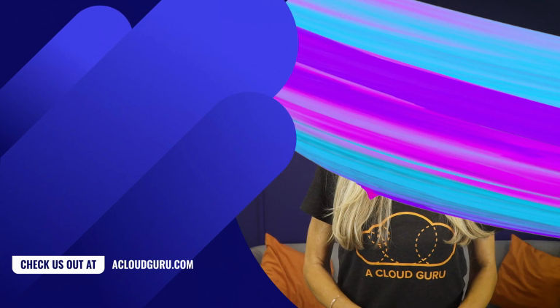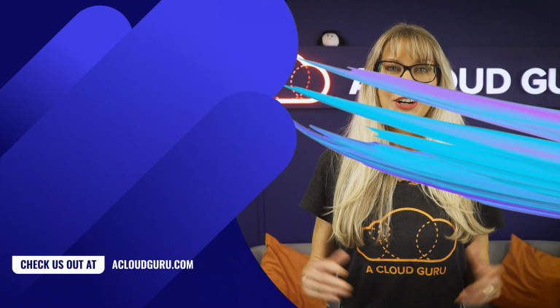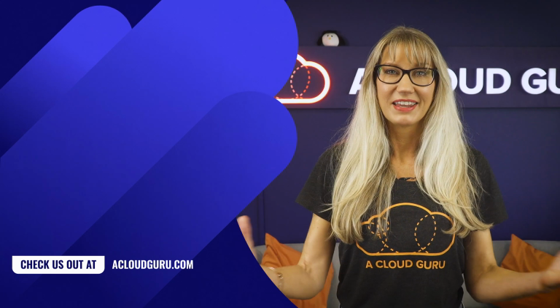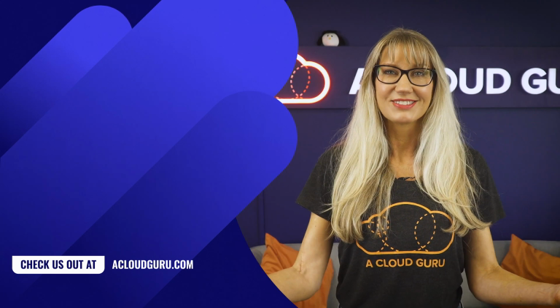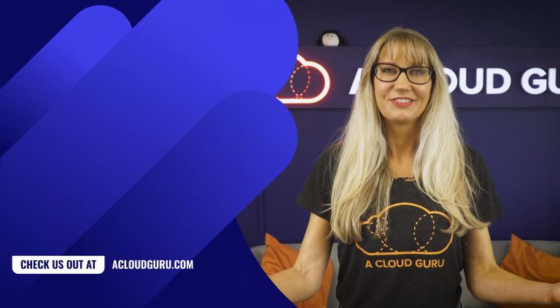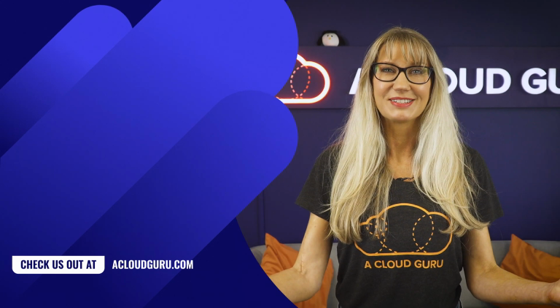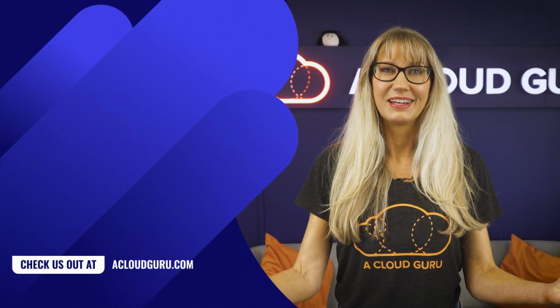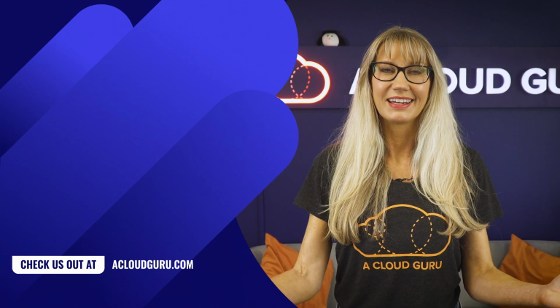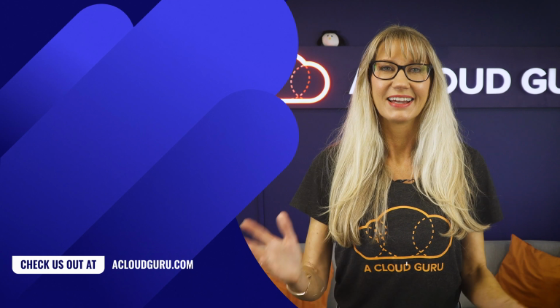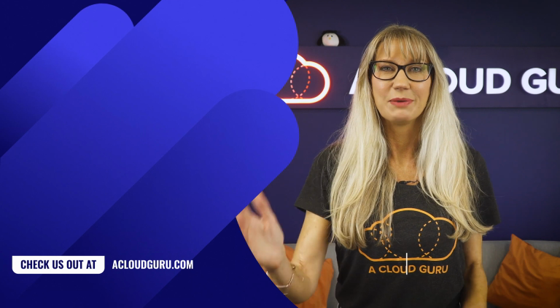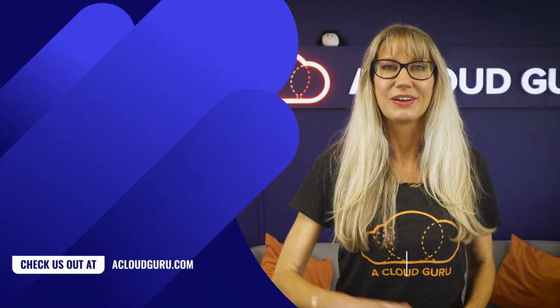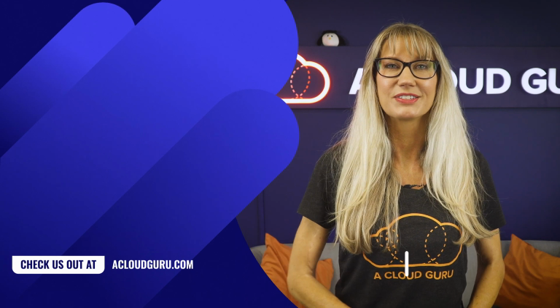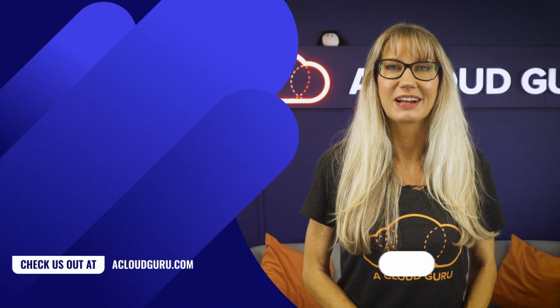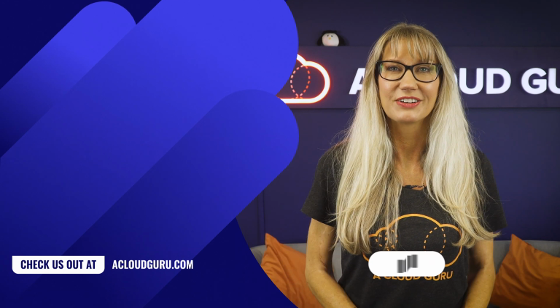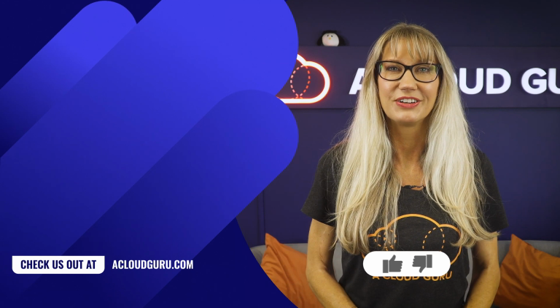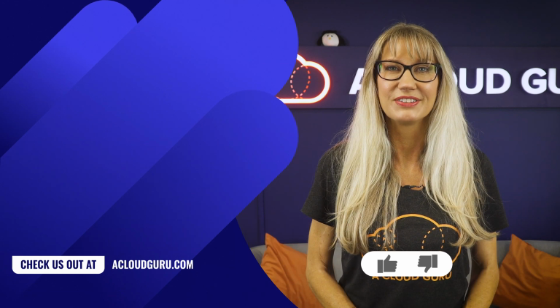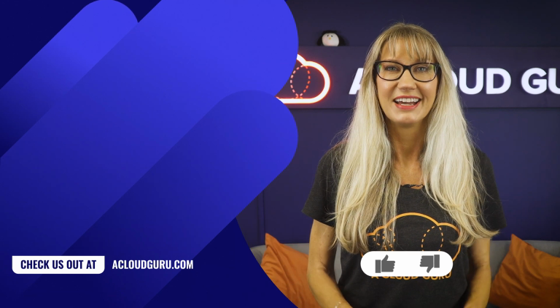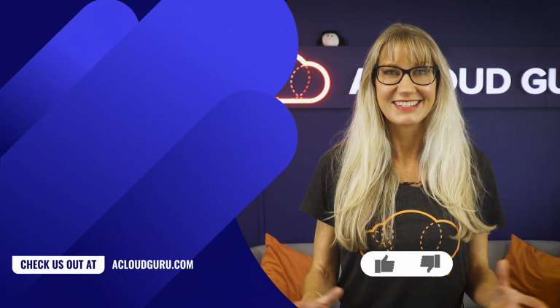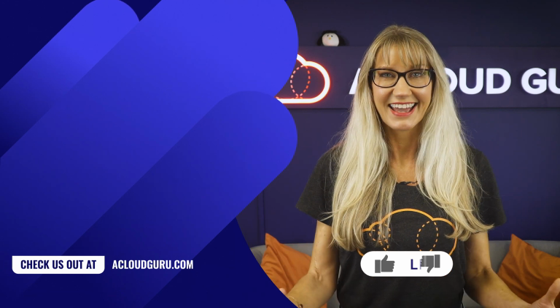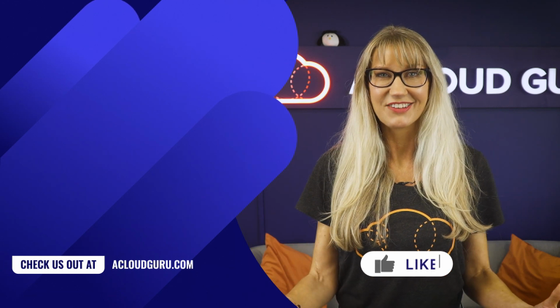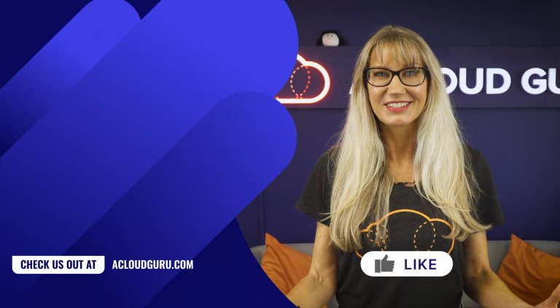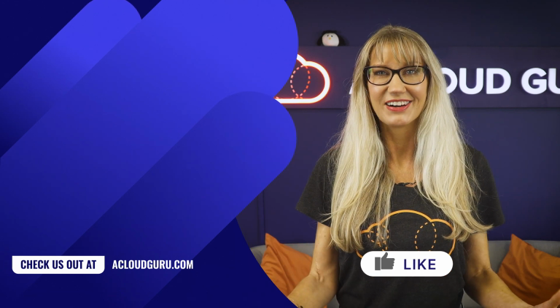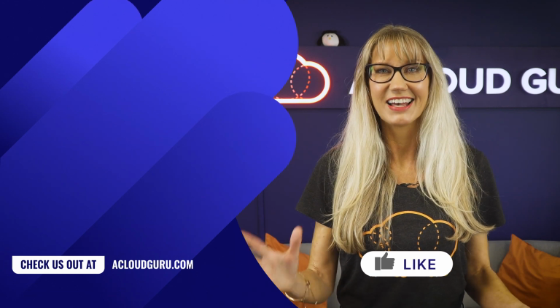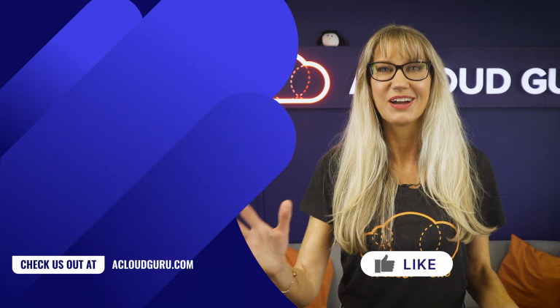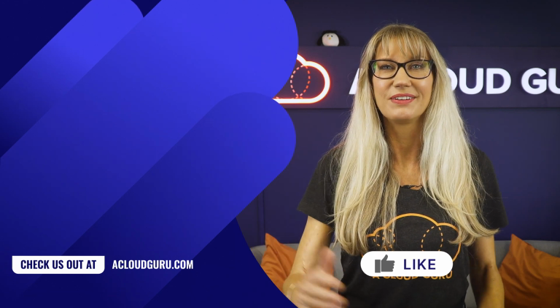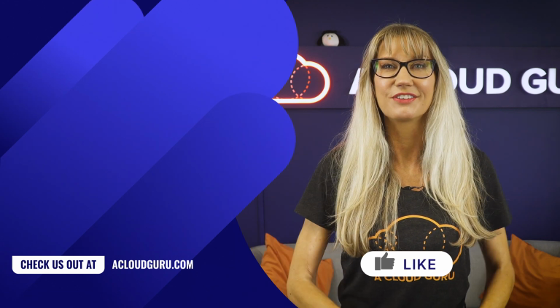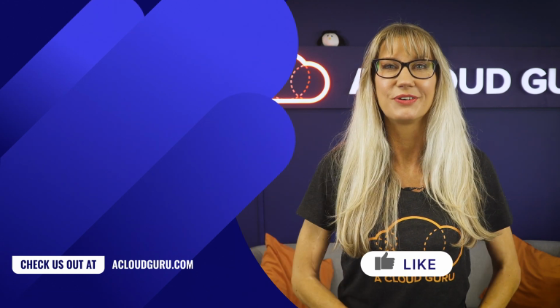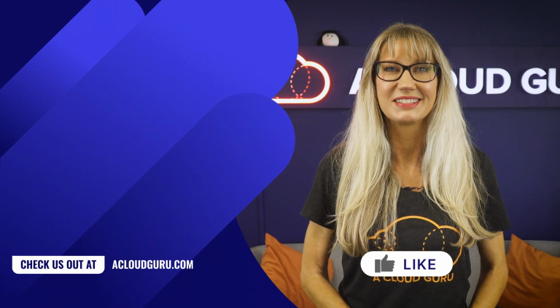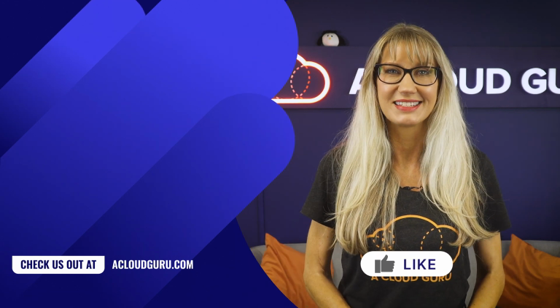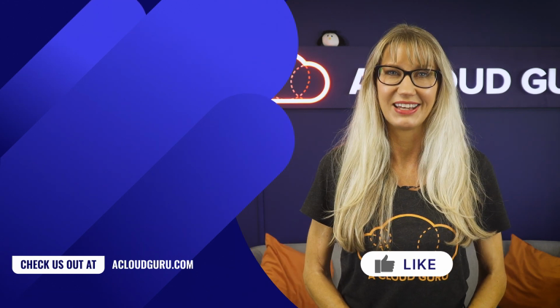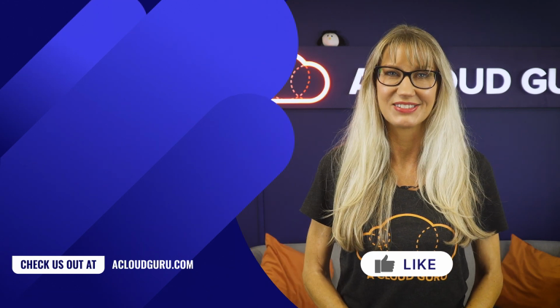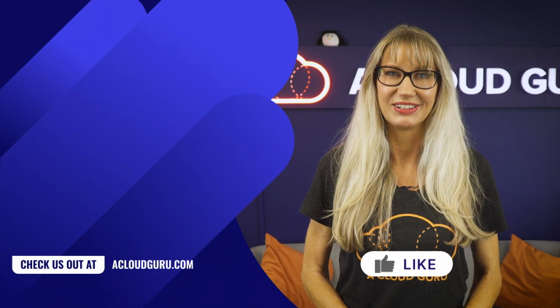Well, that's all for this week. Keep being awesome, Cloud Gurus — take care of yourselves, and I will look forward to seeing you soon.